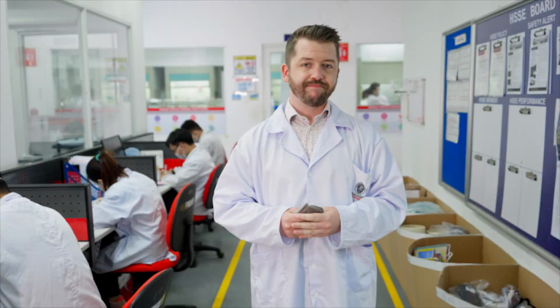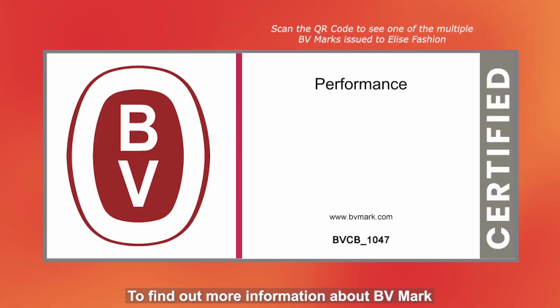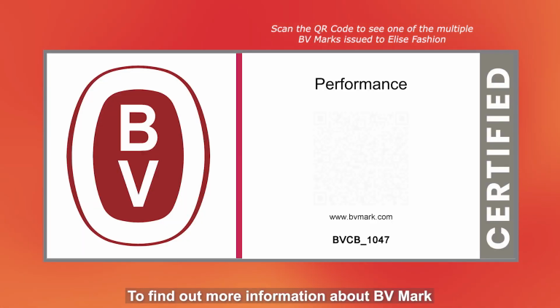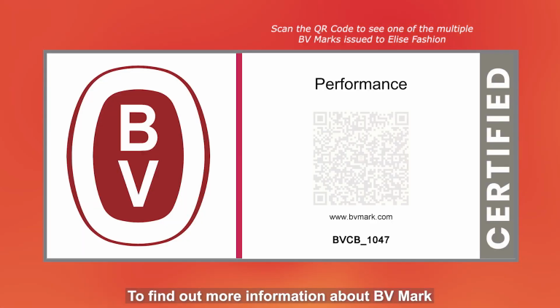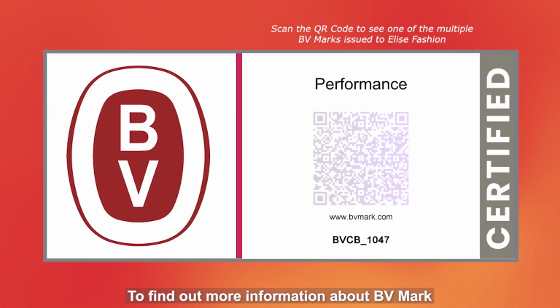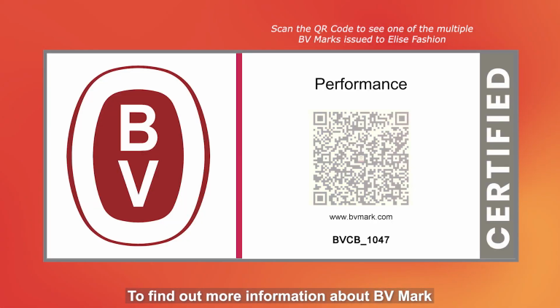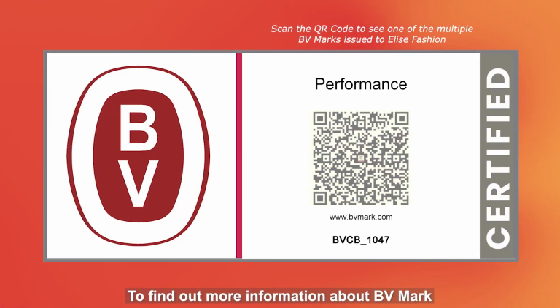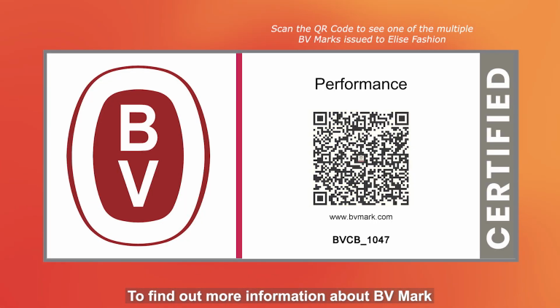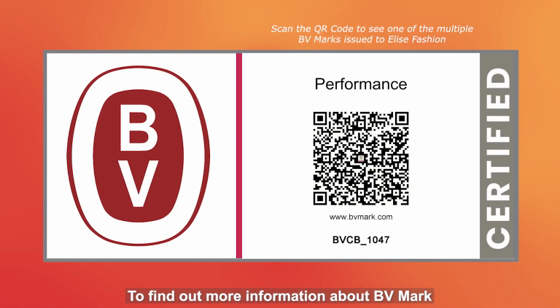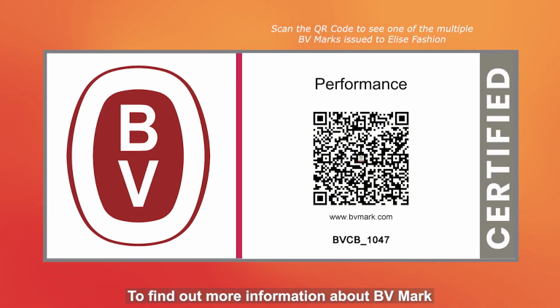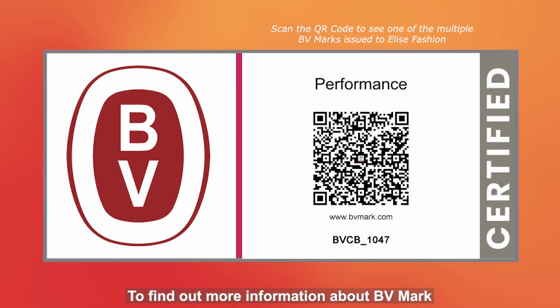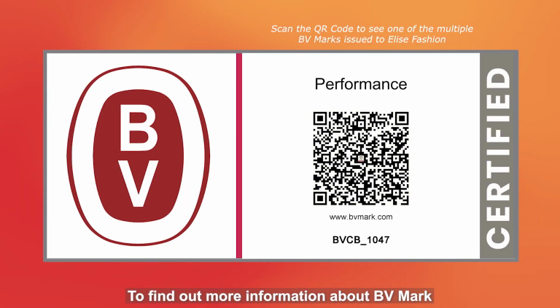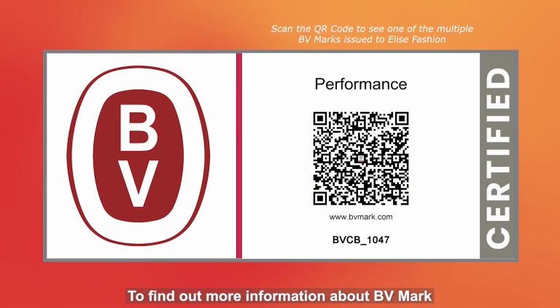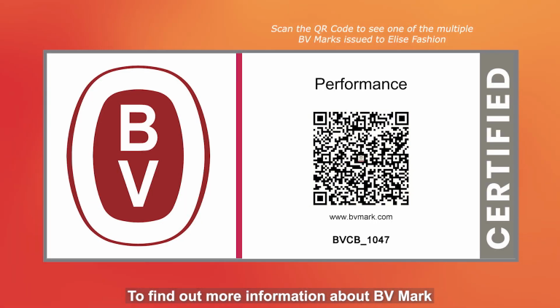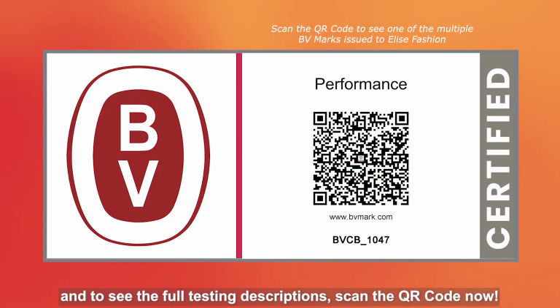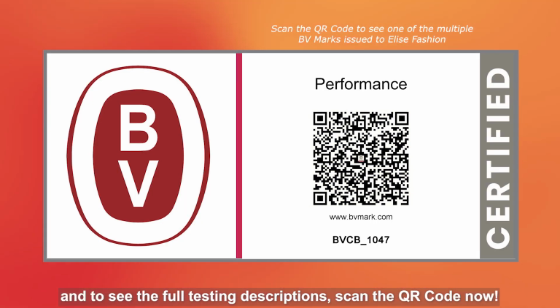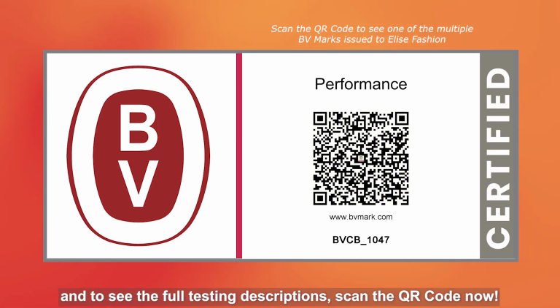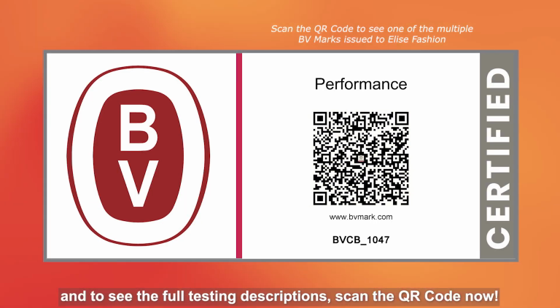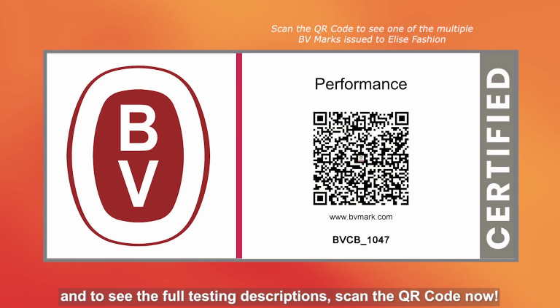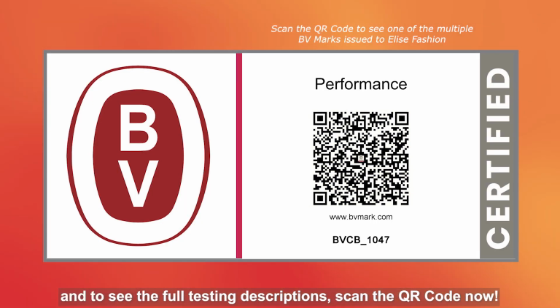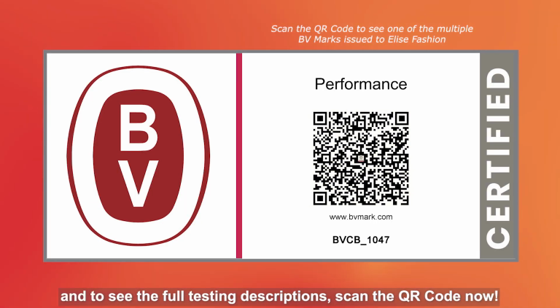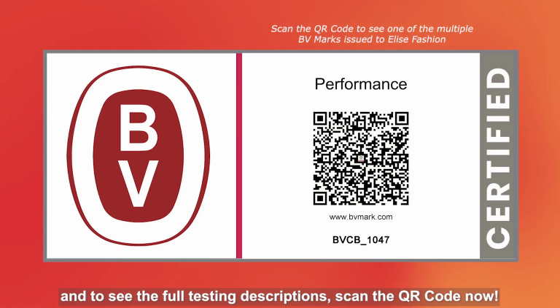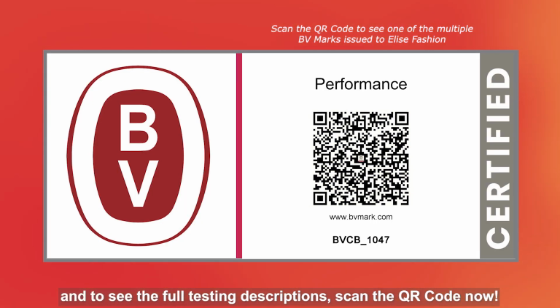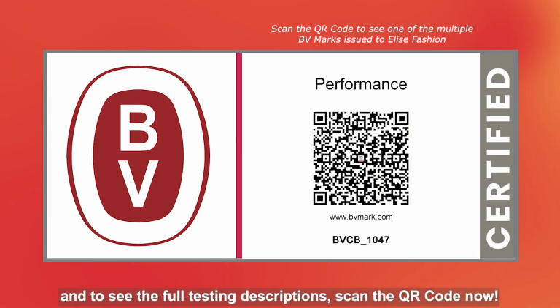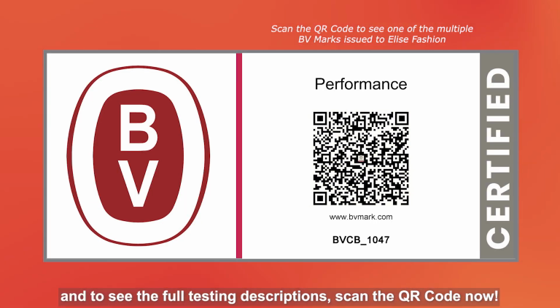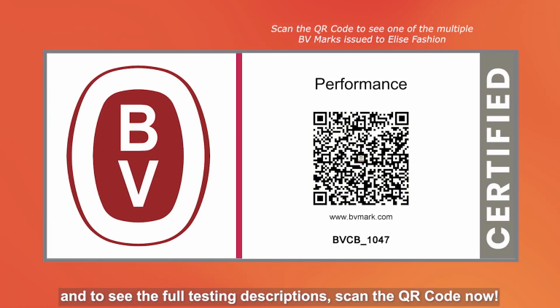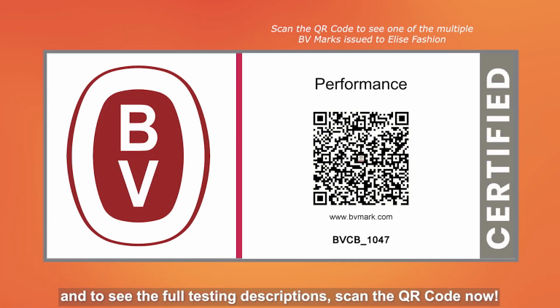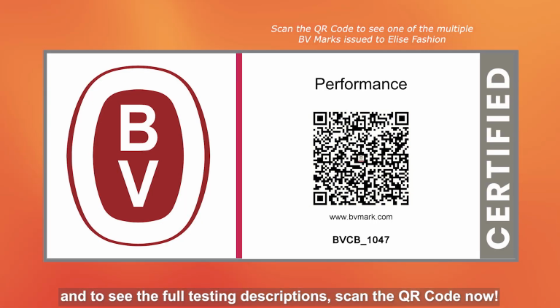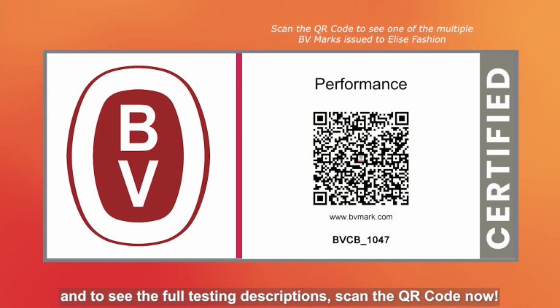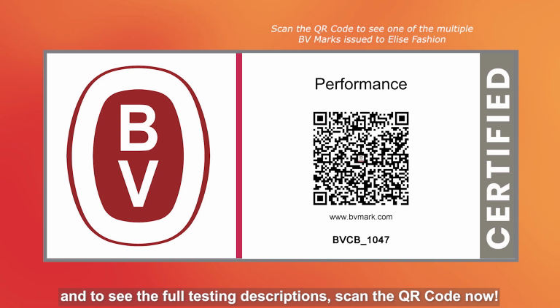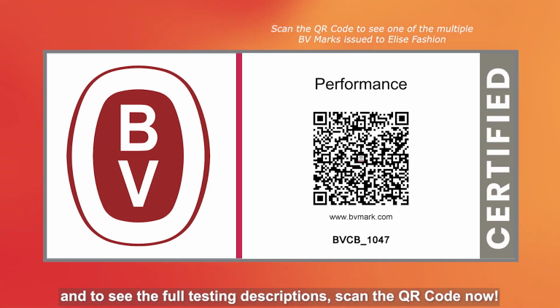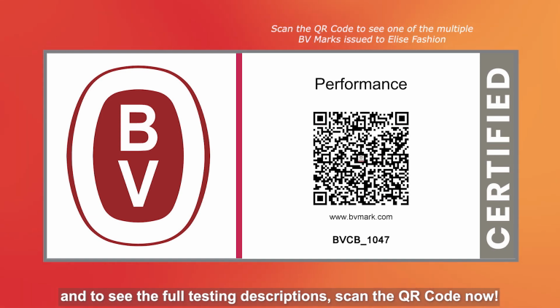To find out more information about the BV mark and see the full testing descriptions, scan the QR code now.